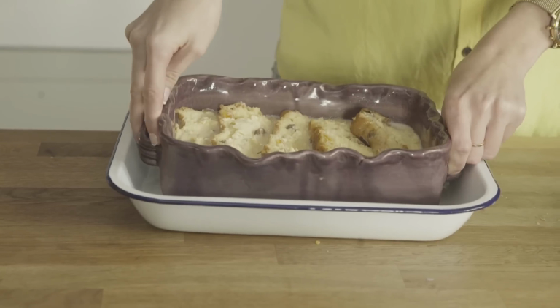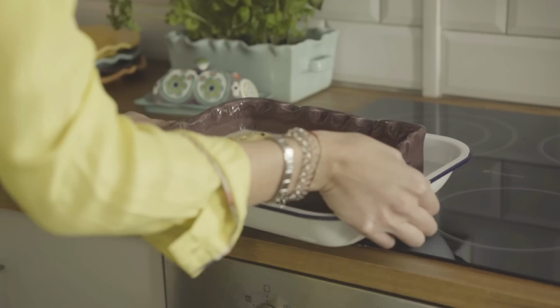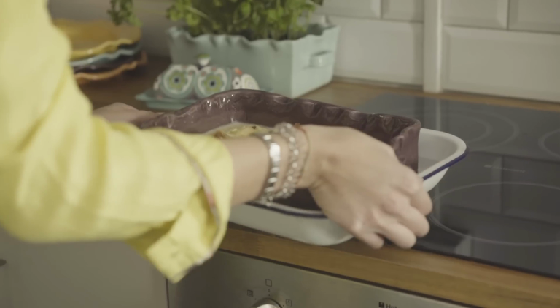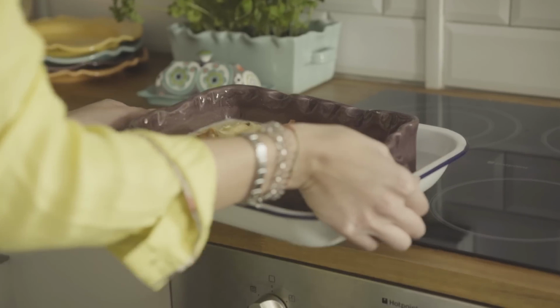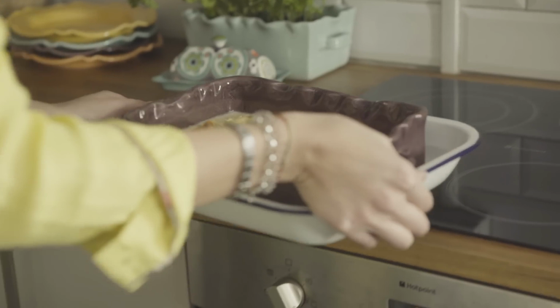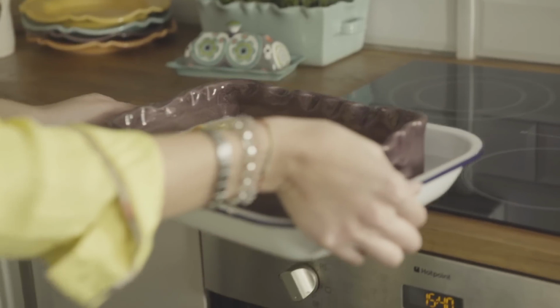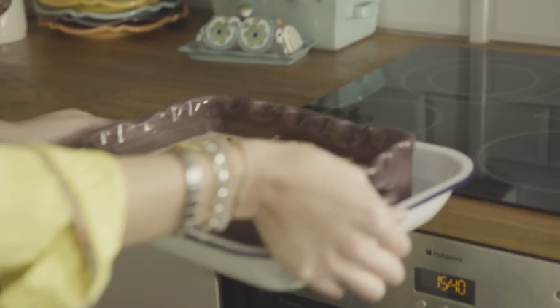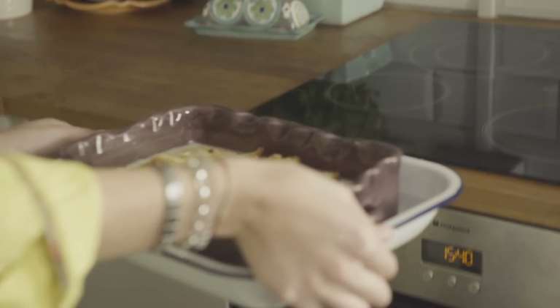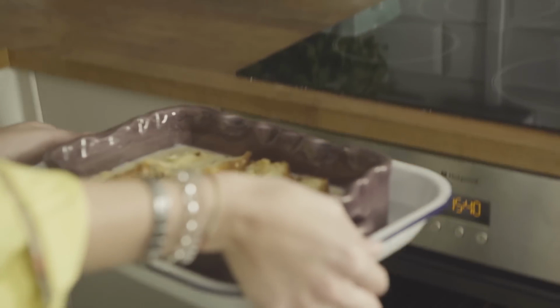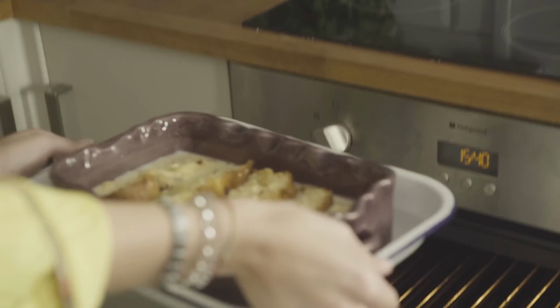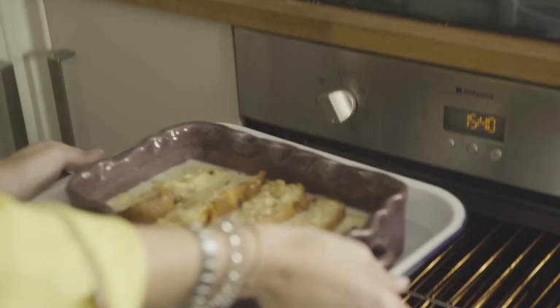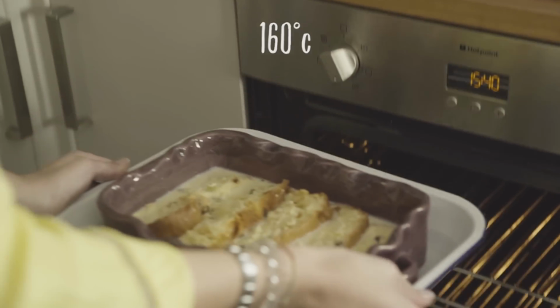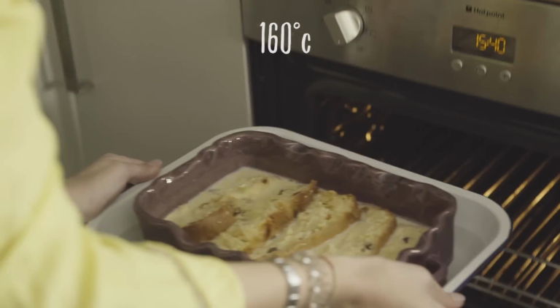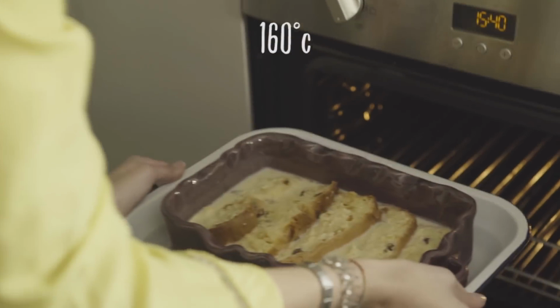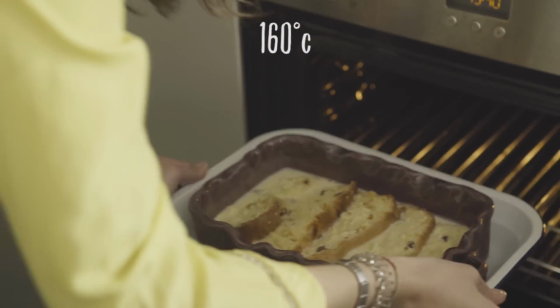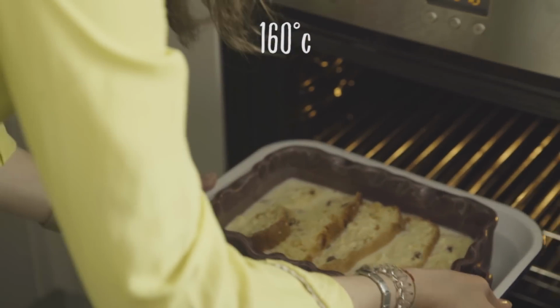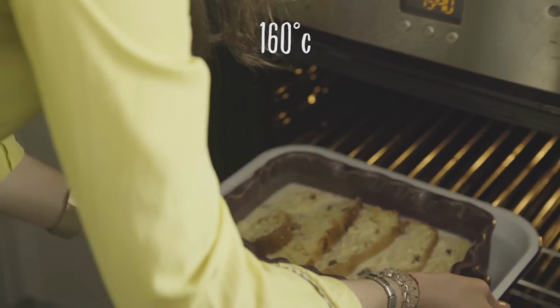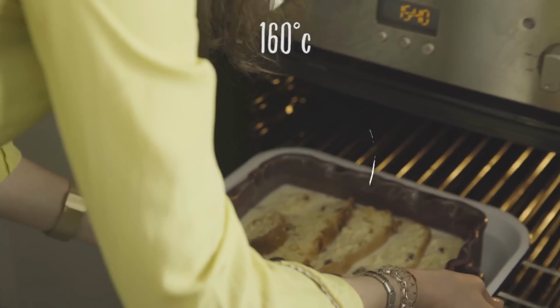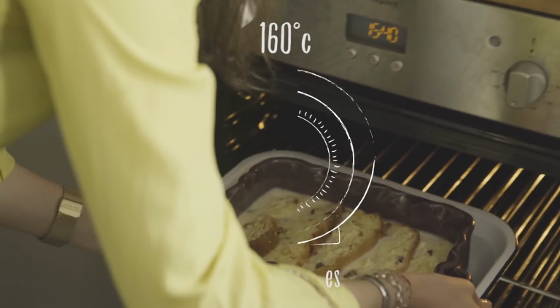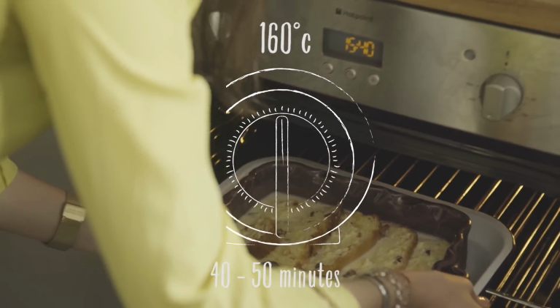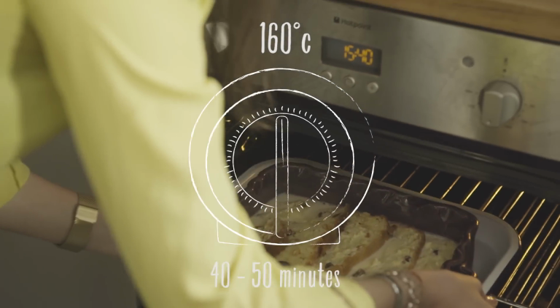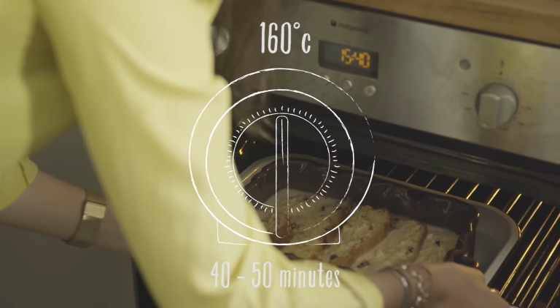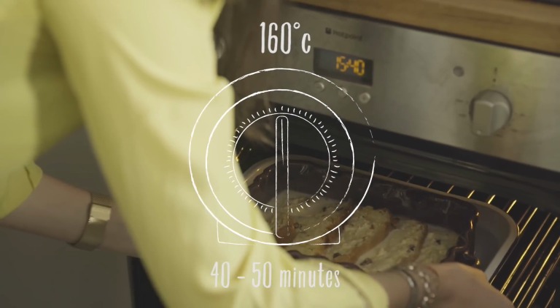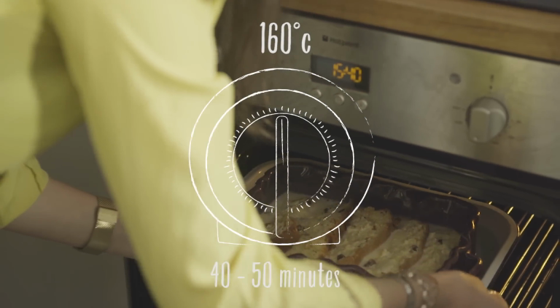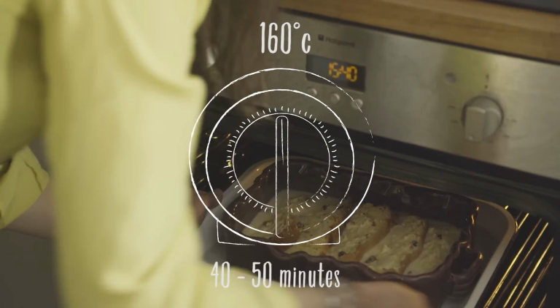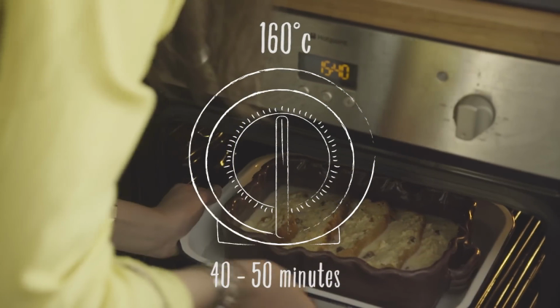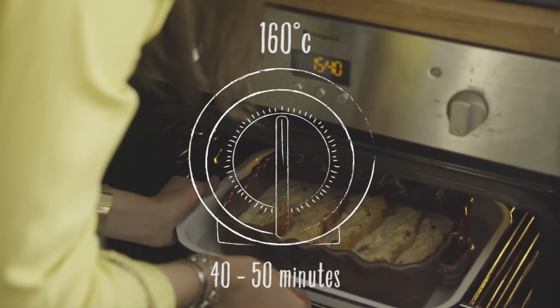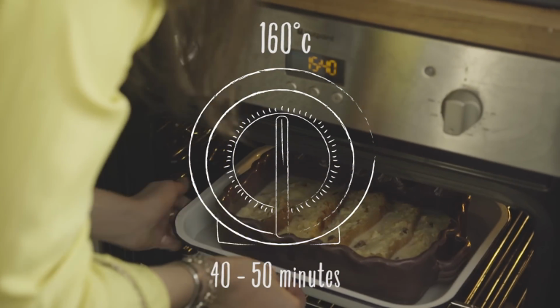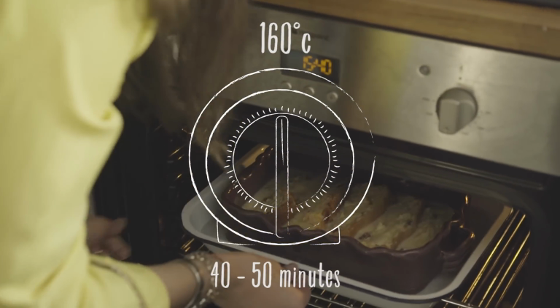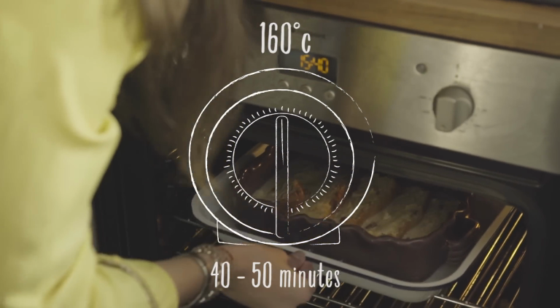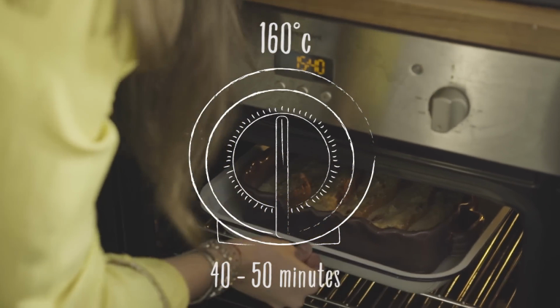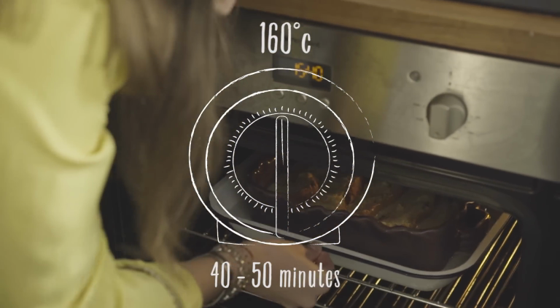This goes in our preheated oven at 160 degrees to cook for about 40 to 50 minutes.